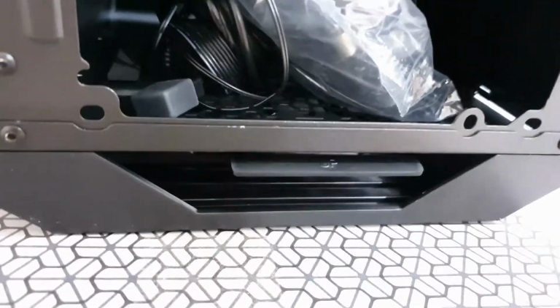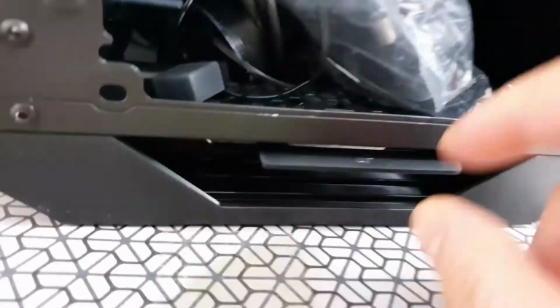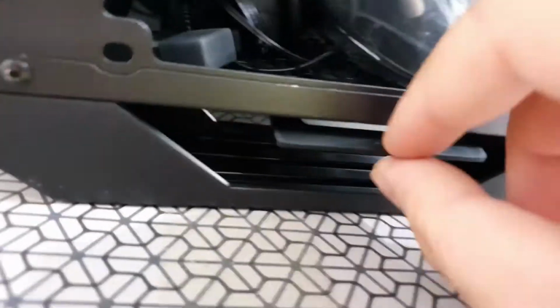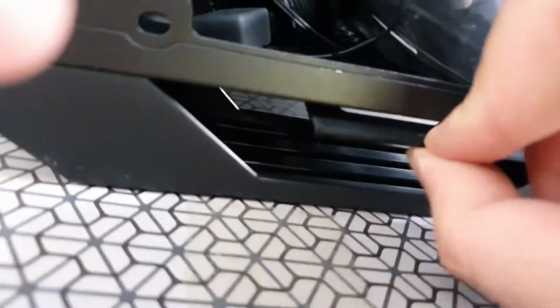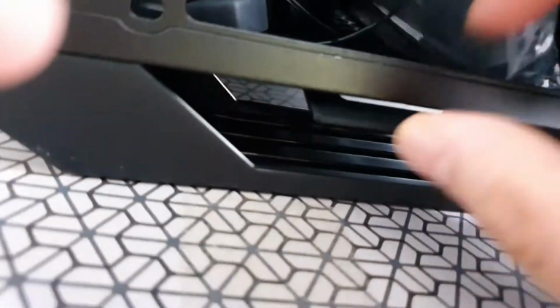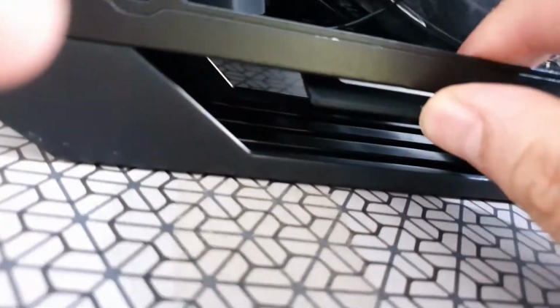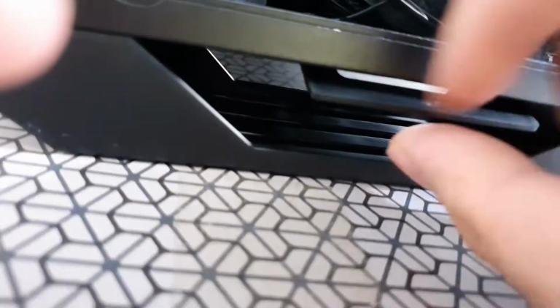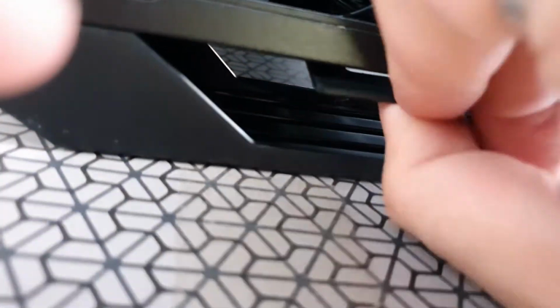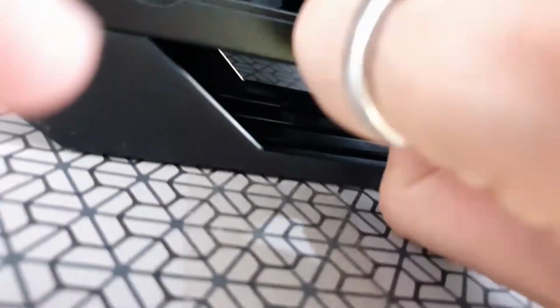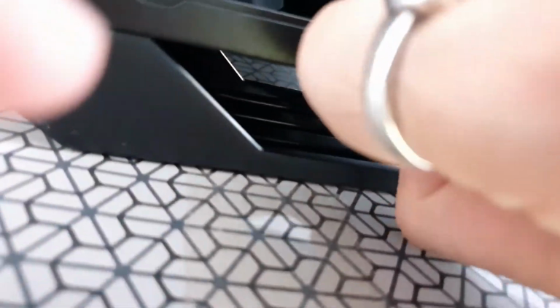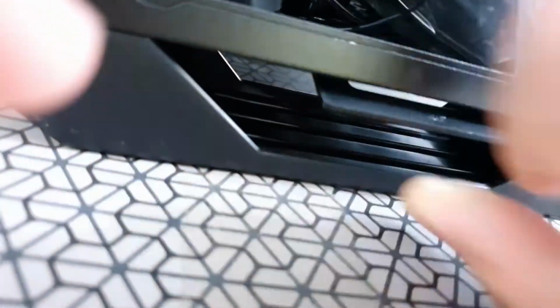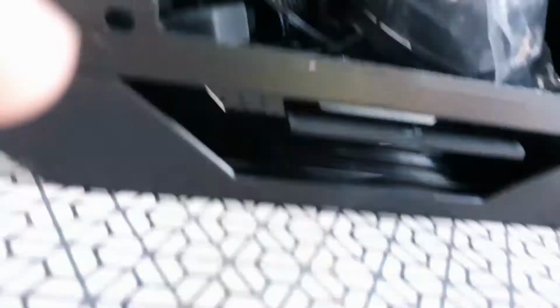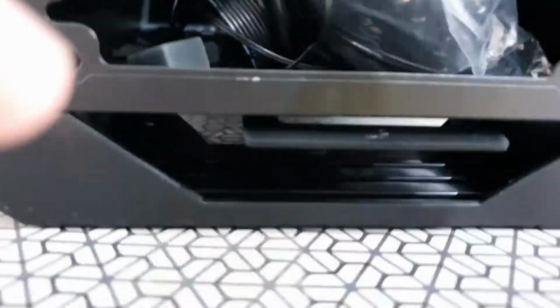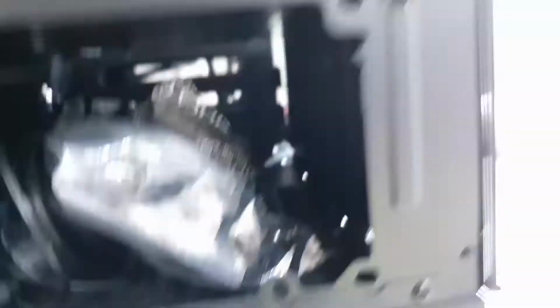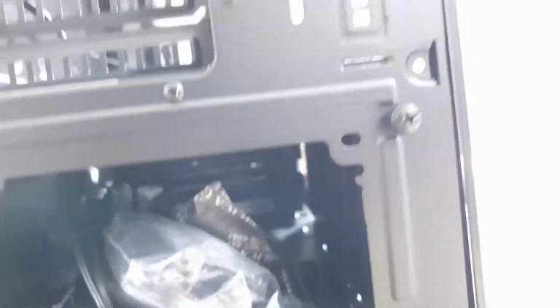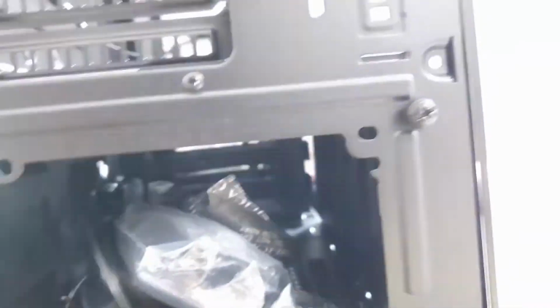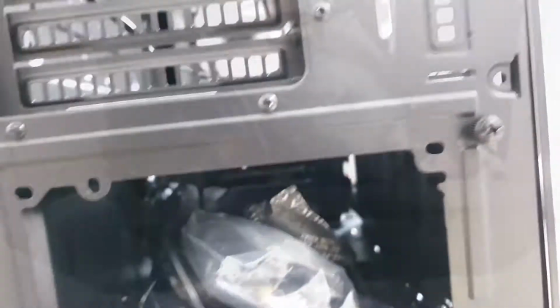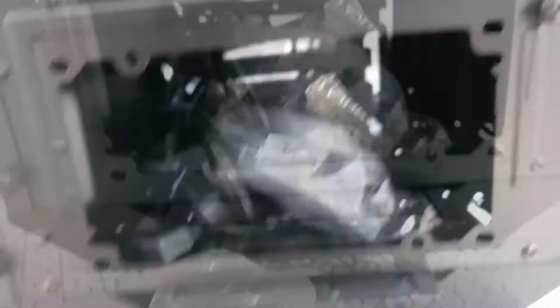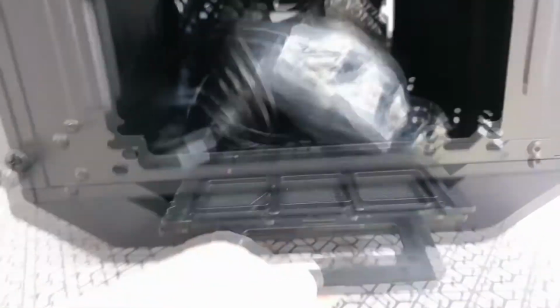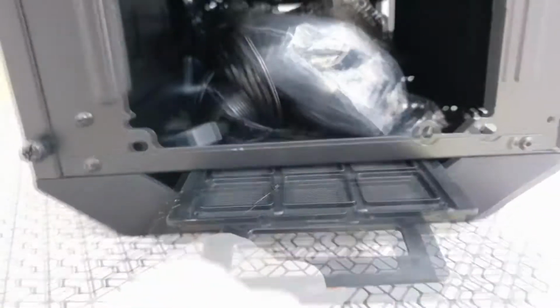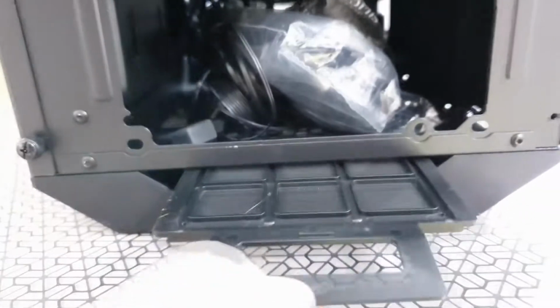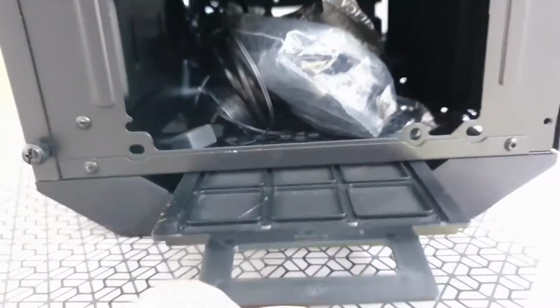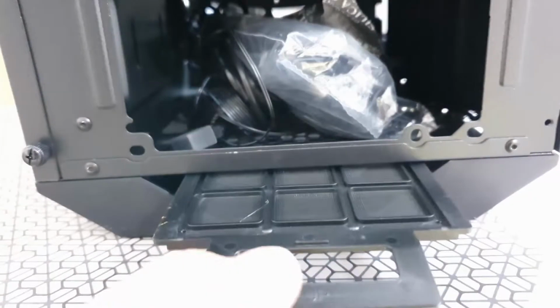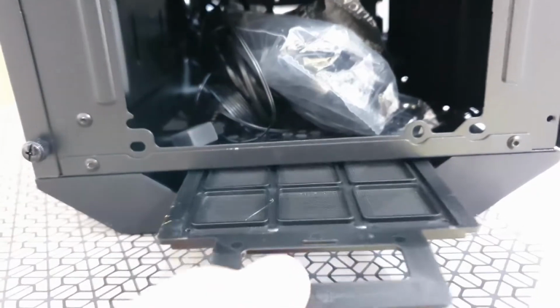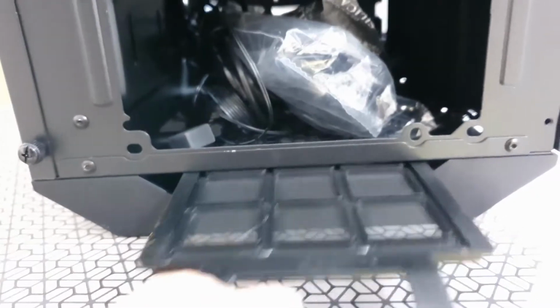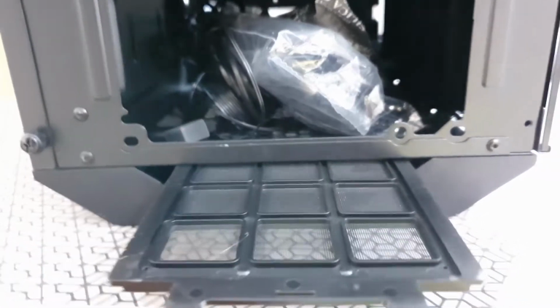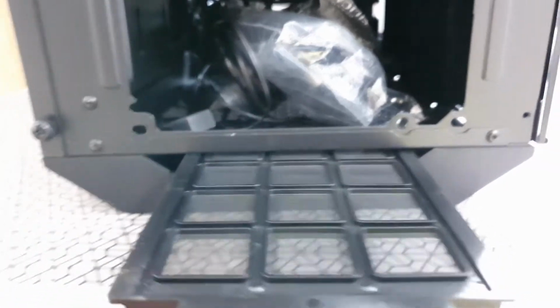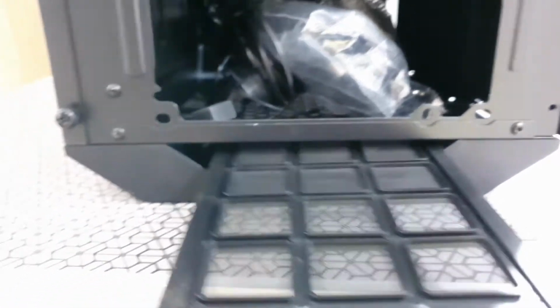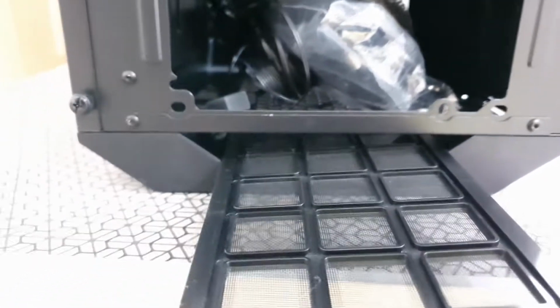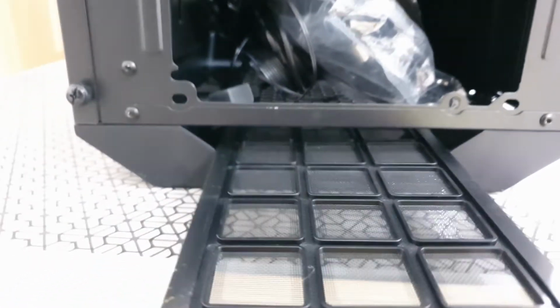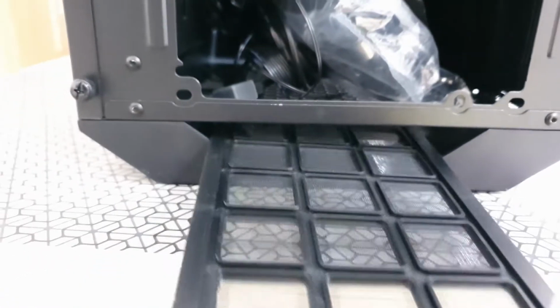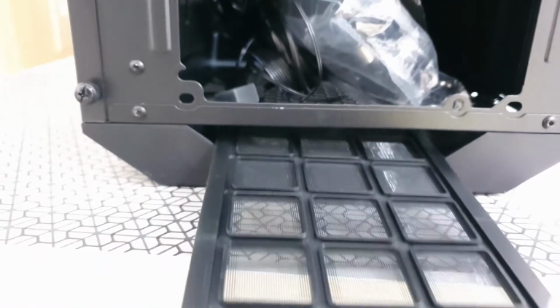There's a dust filter for the power supply as well. It doesn't come off easily but the build quality is really good.